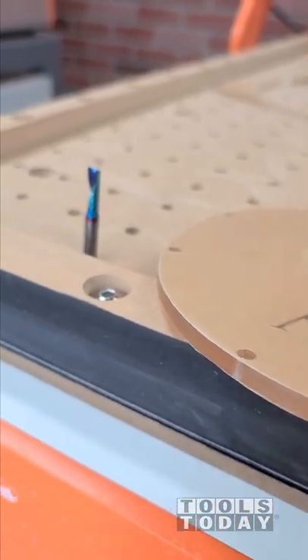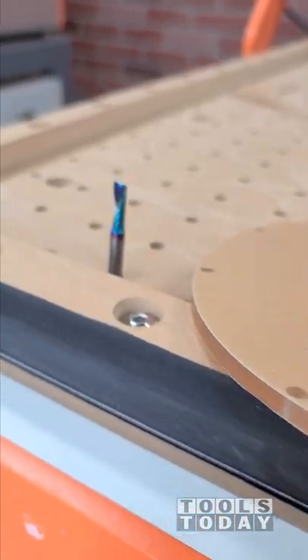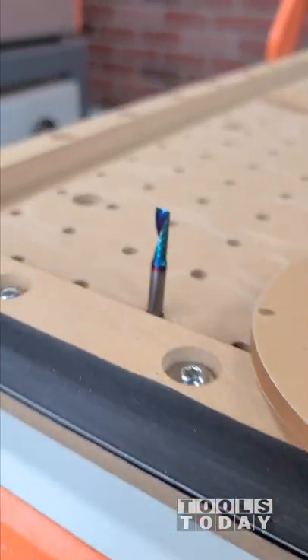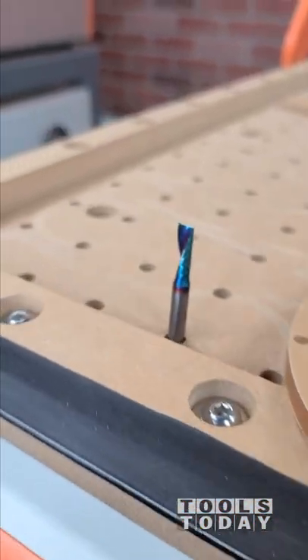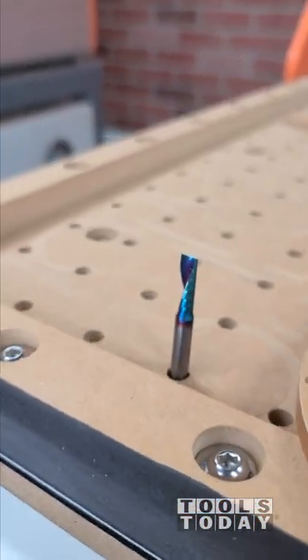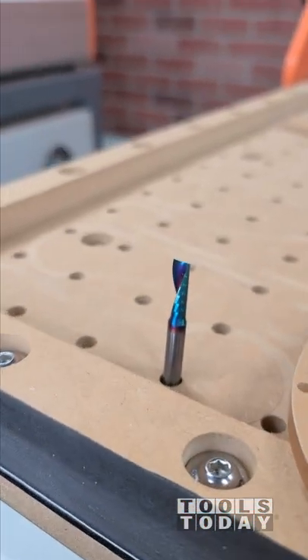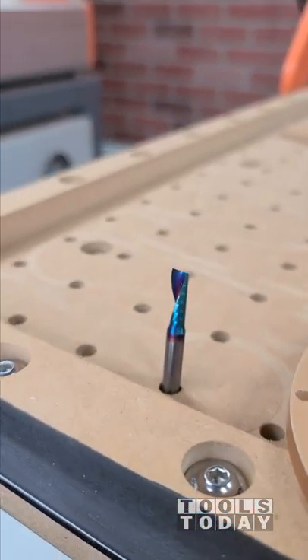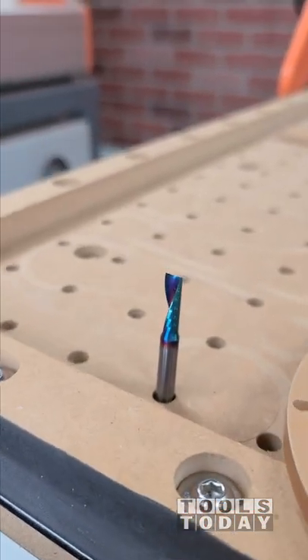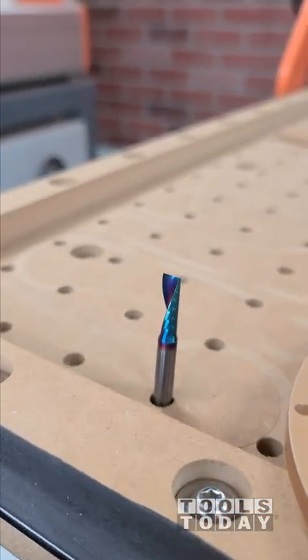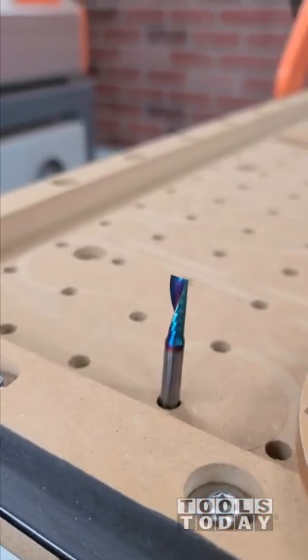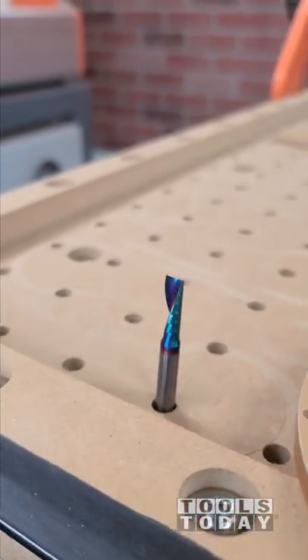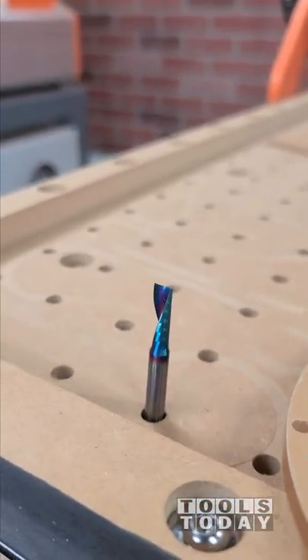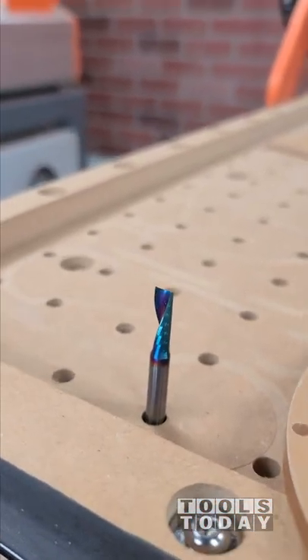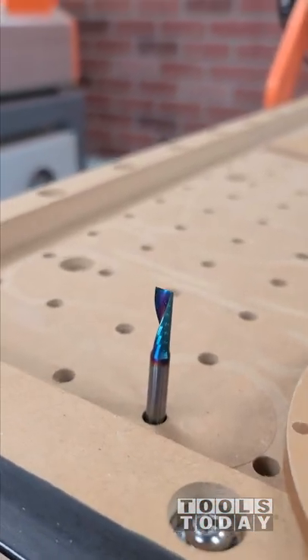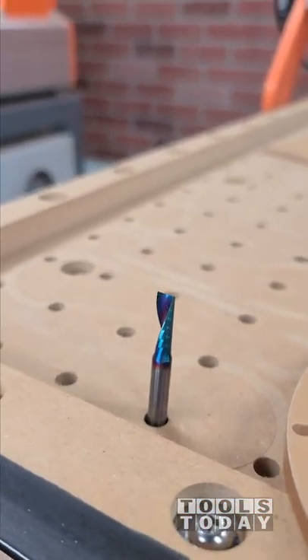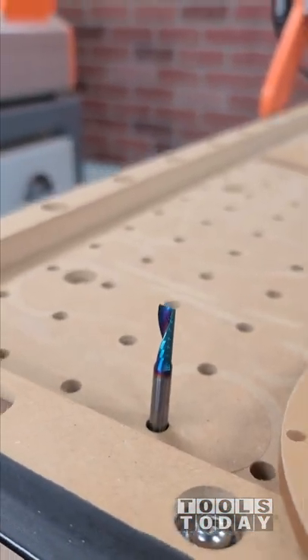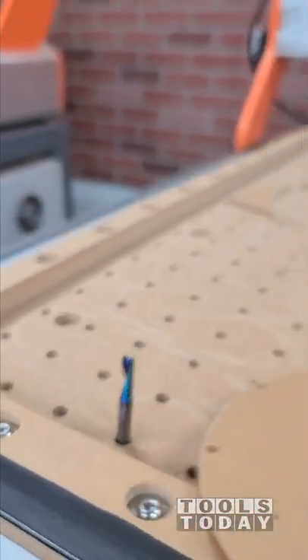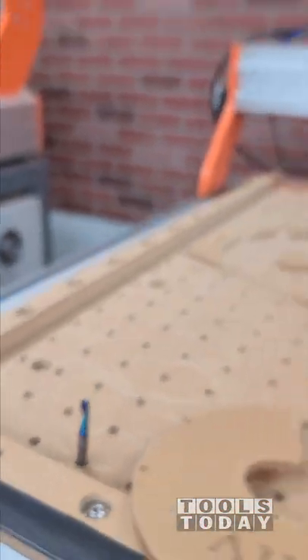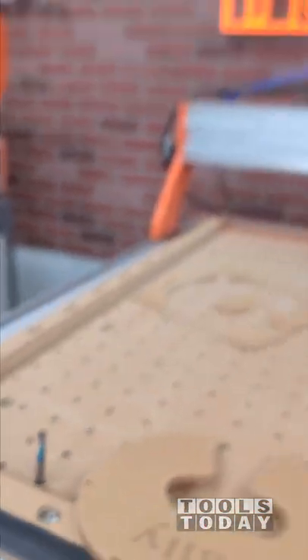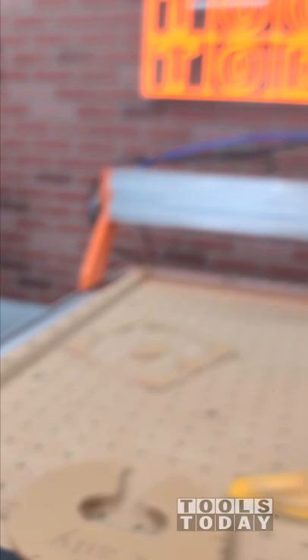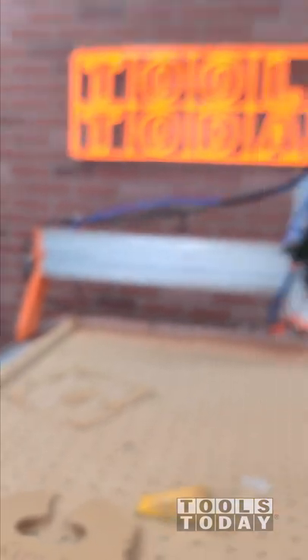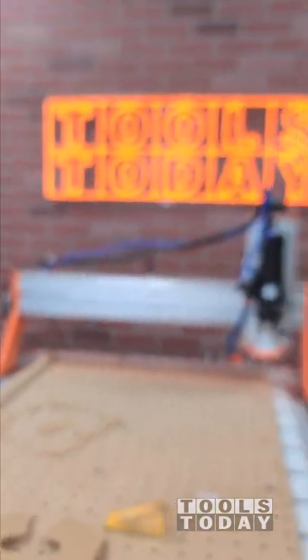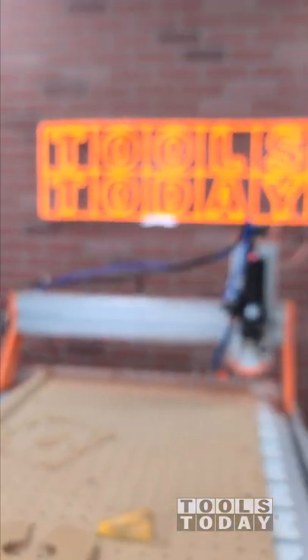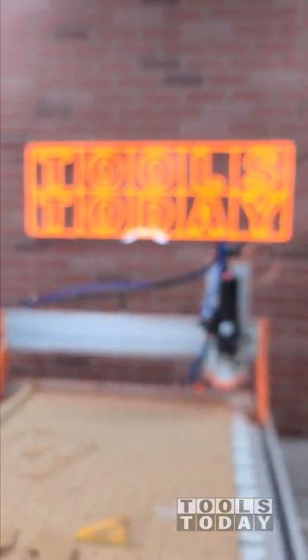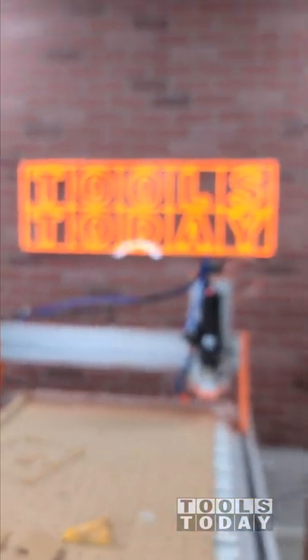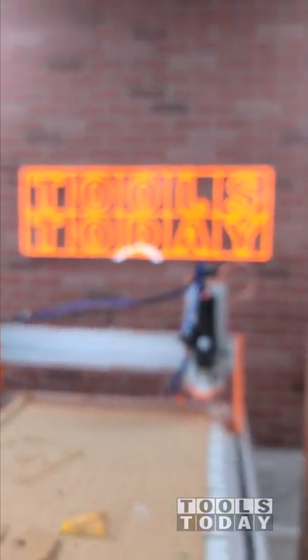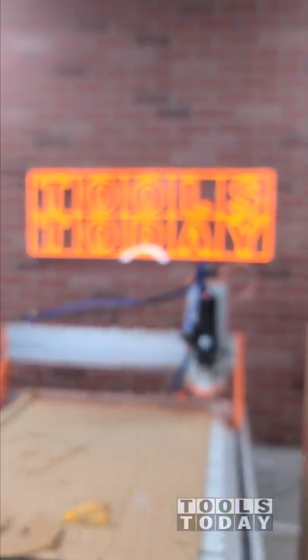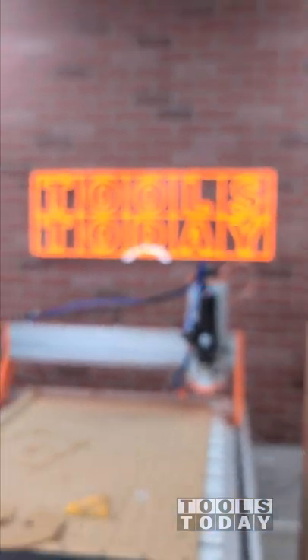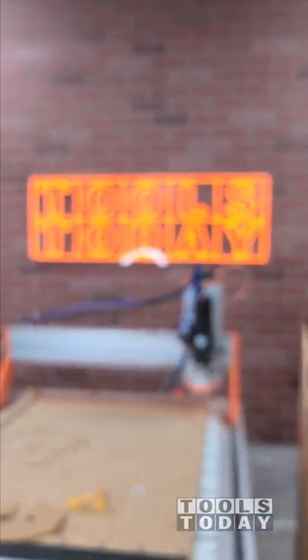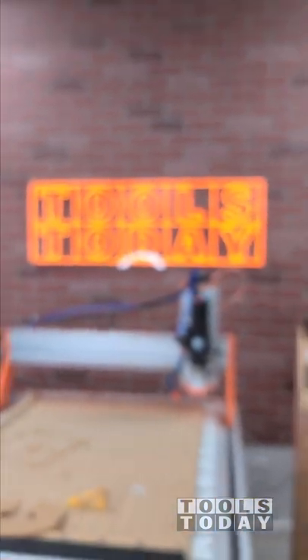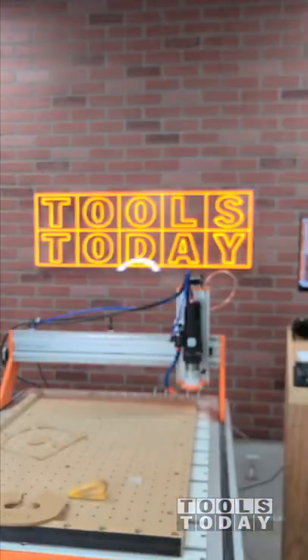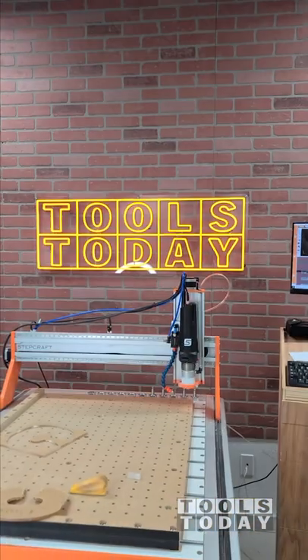With the acrylic done, we can start working on the wood, but we'll get to that in the next video. Hopefully you guys enjoyed it. Have a great day, everybody.